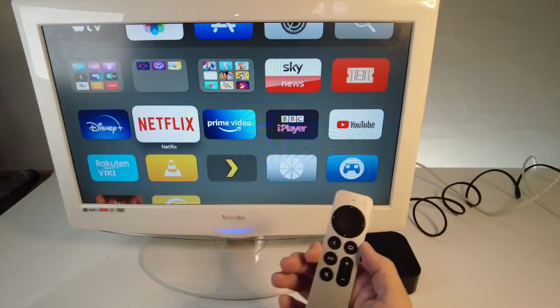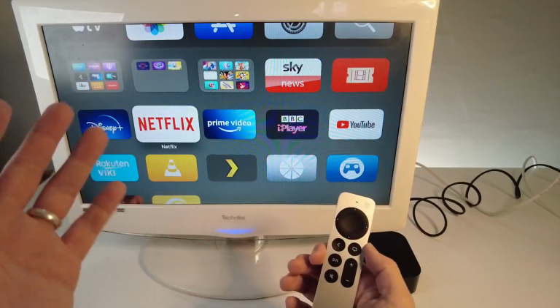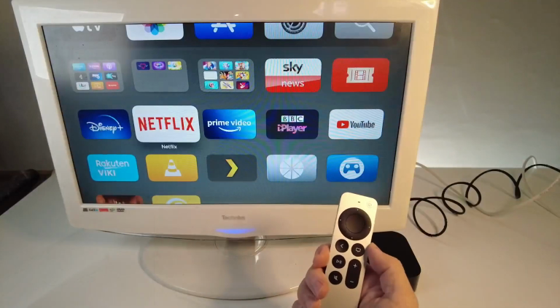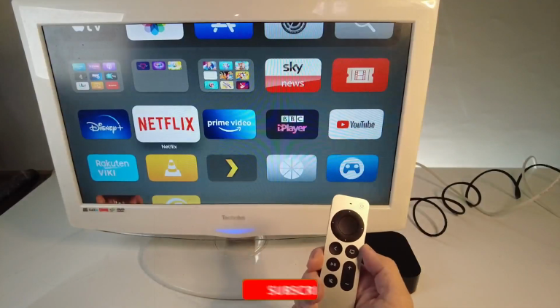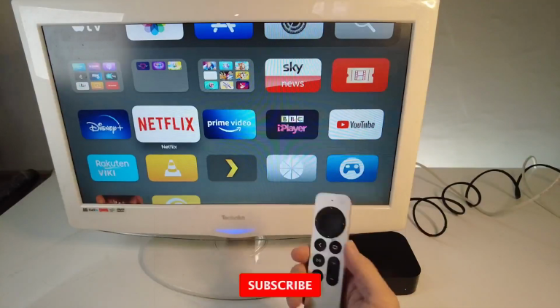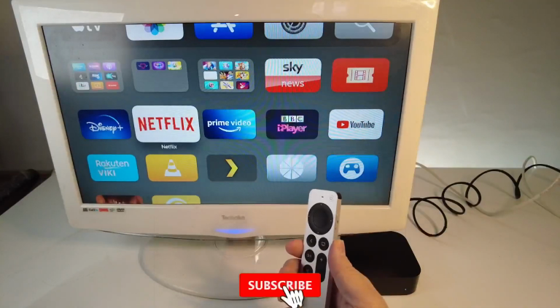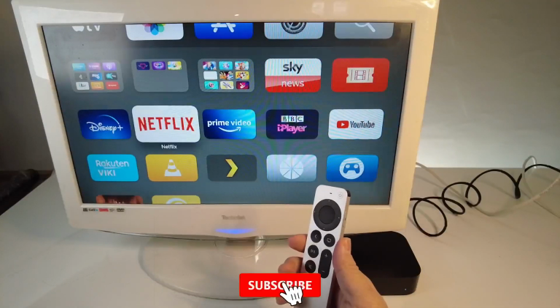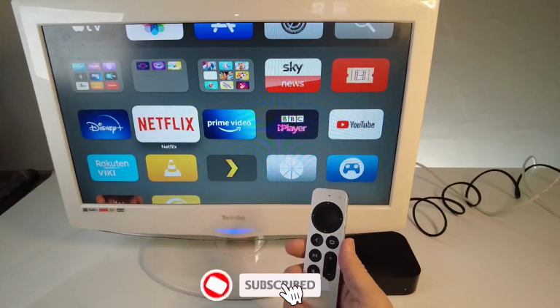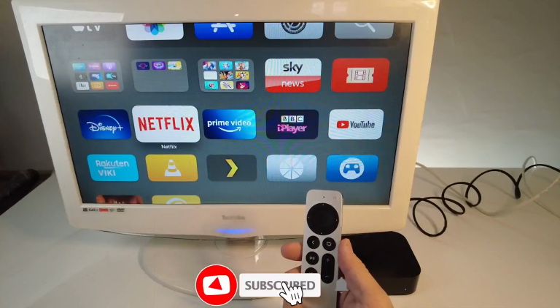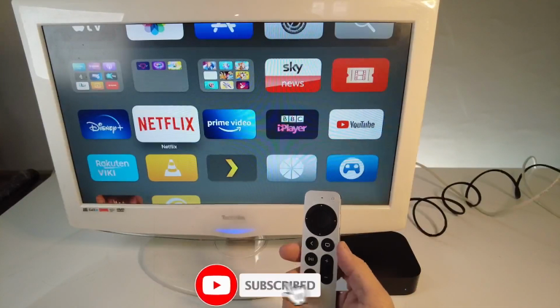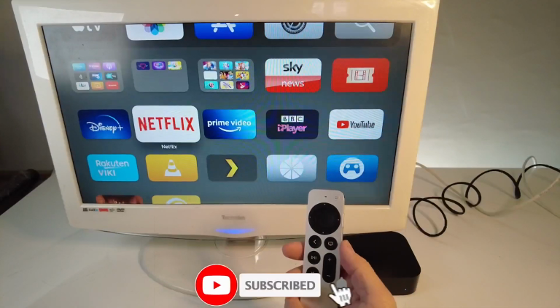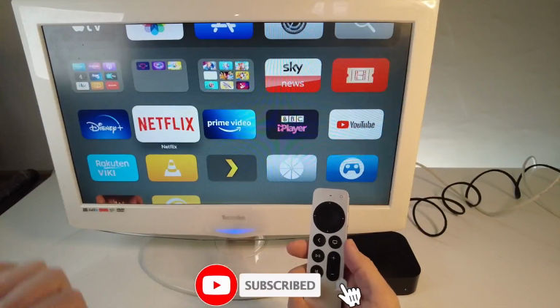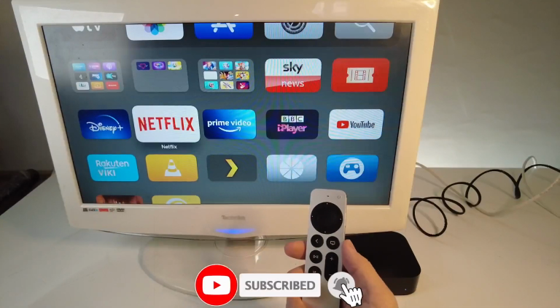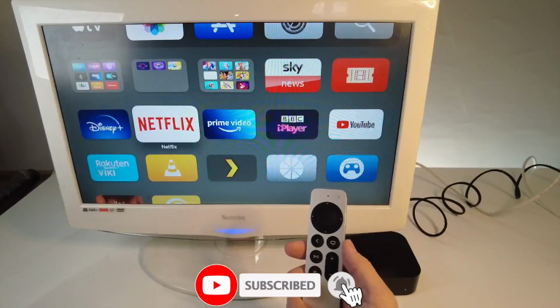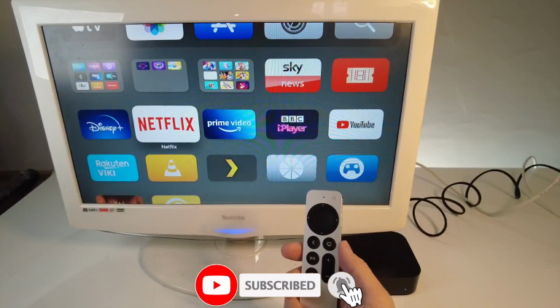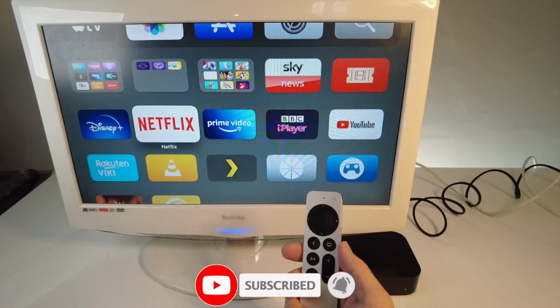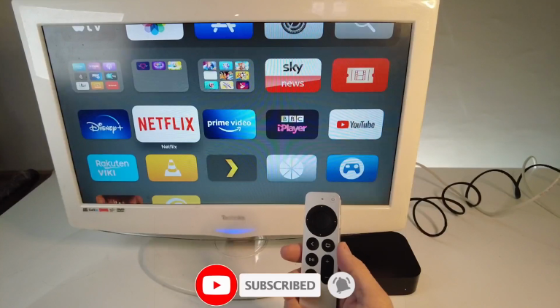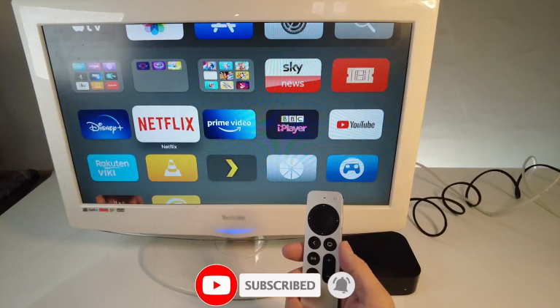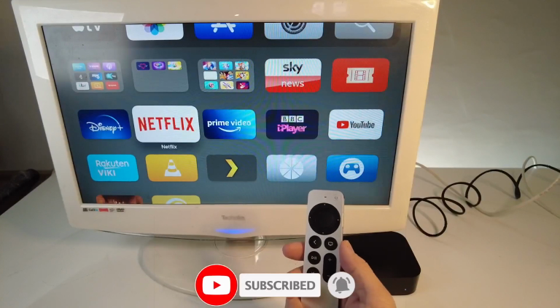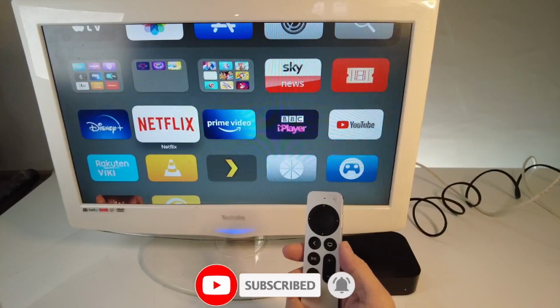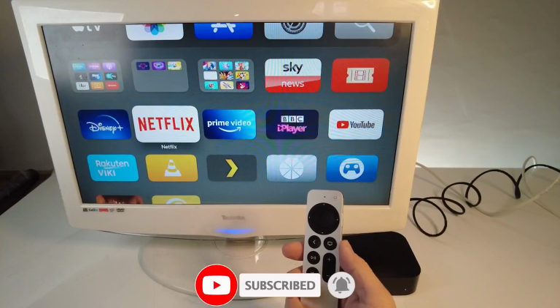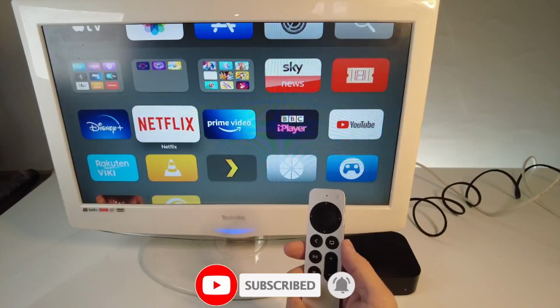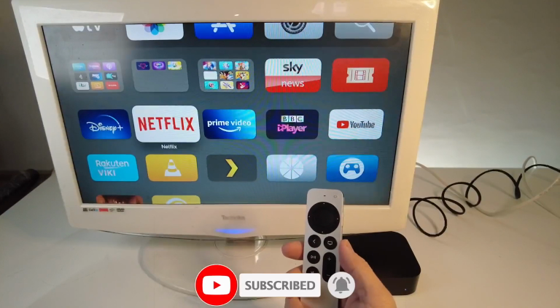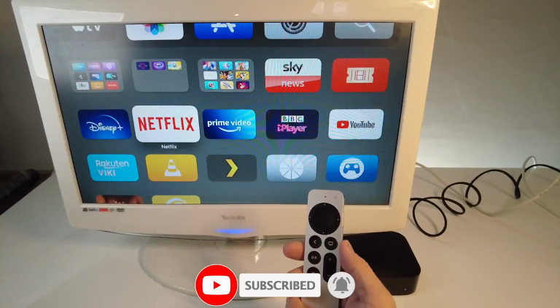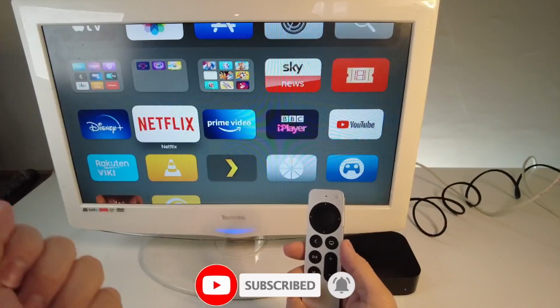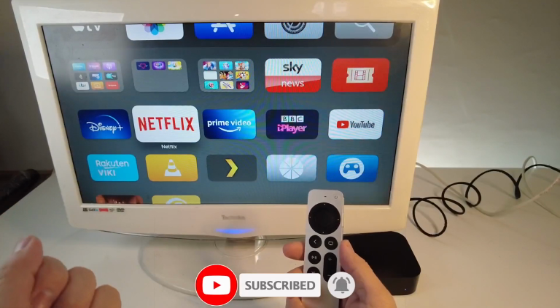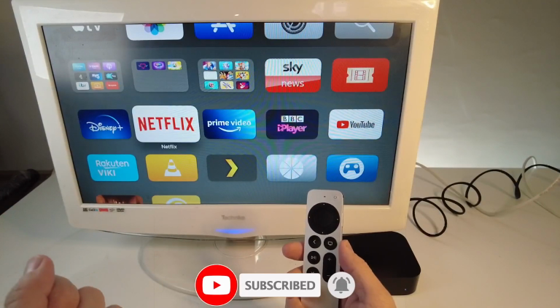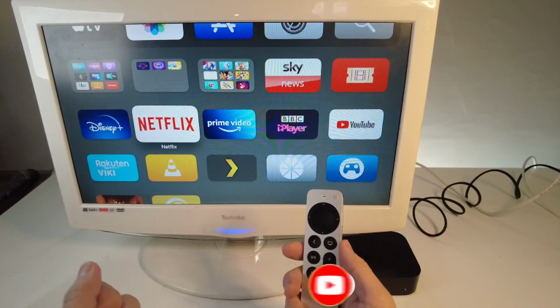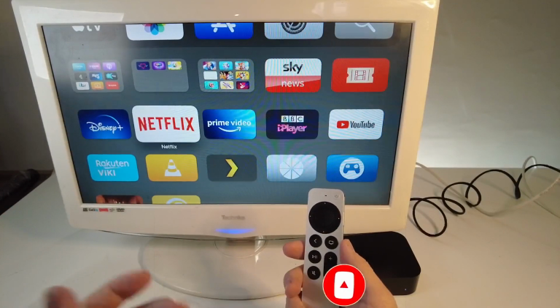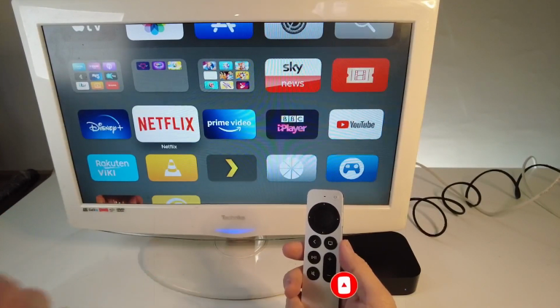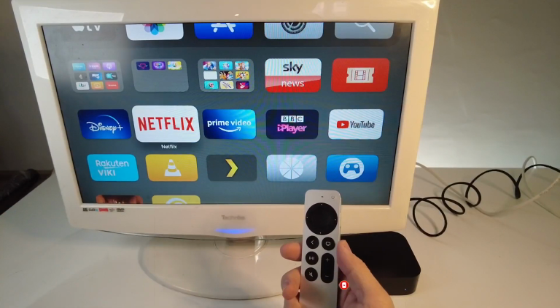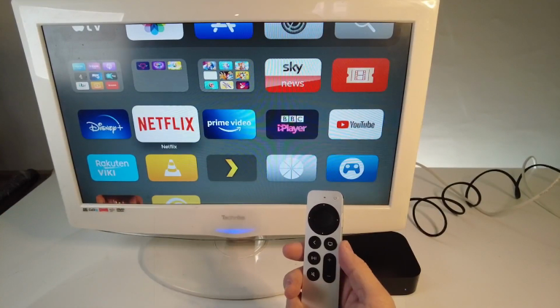If you want to keep up to date with more tech tutorials, then please consider subscribing to the channel. It takes a moment and it really helps to support this channel and the work that I do.